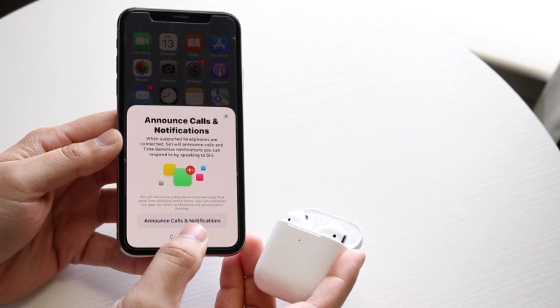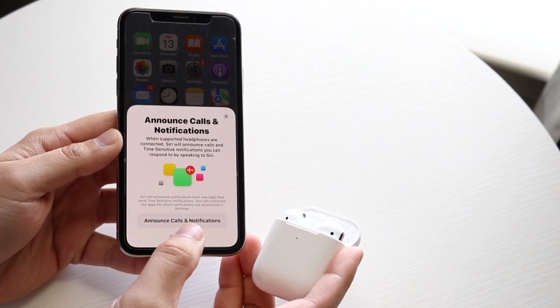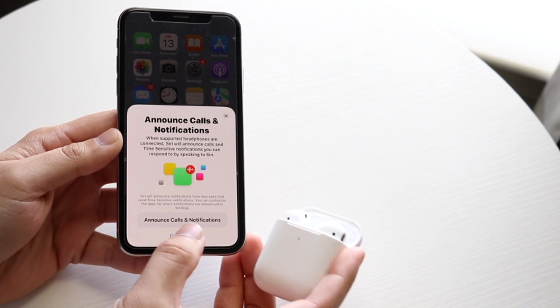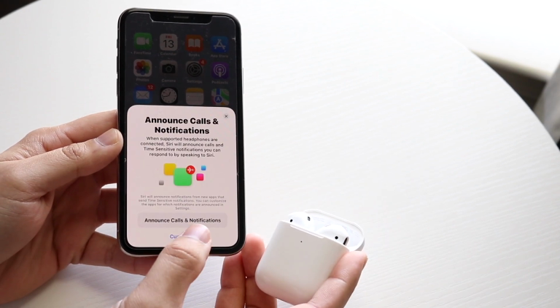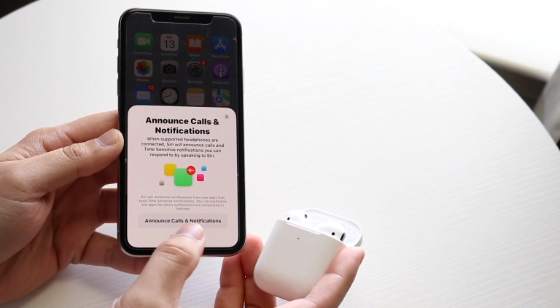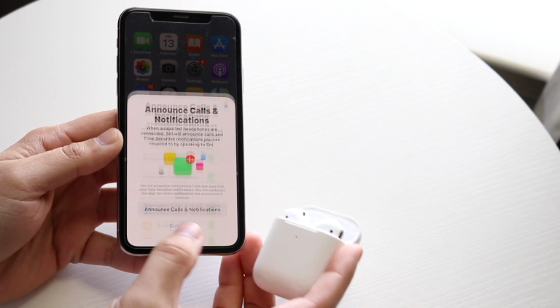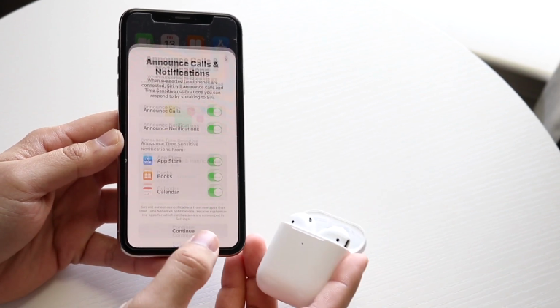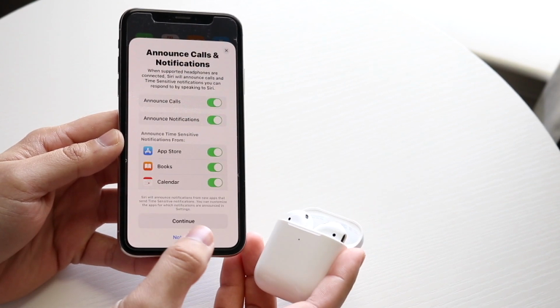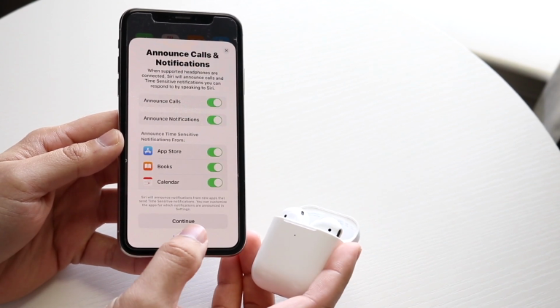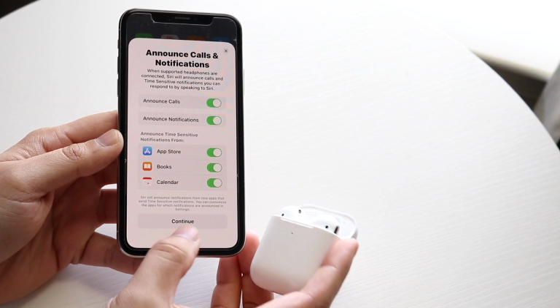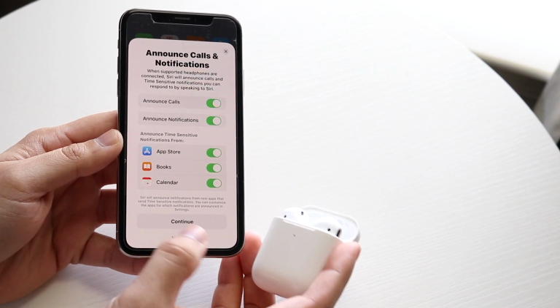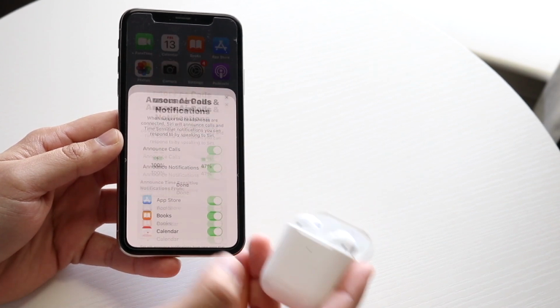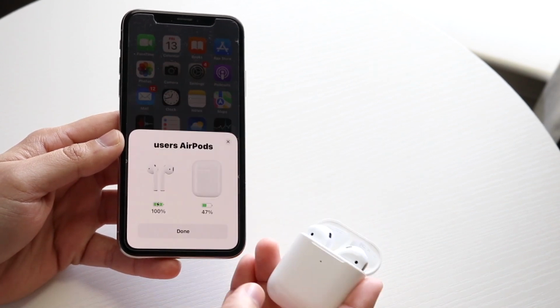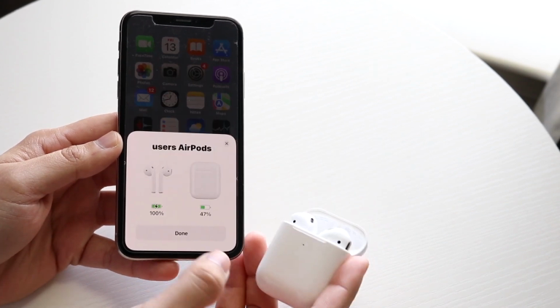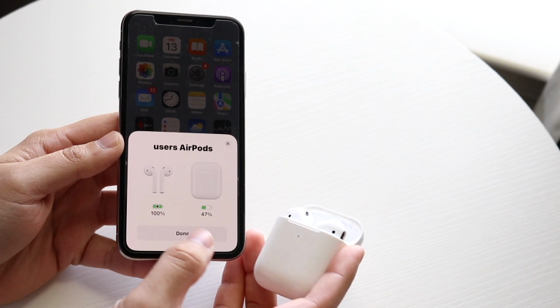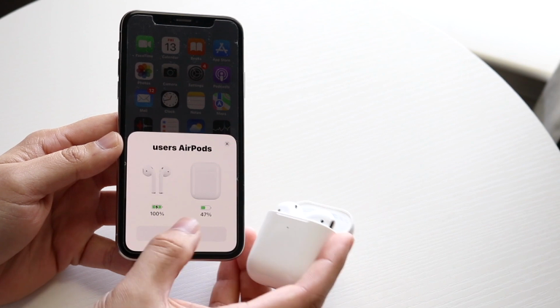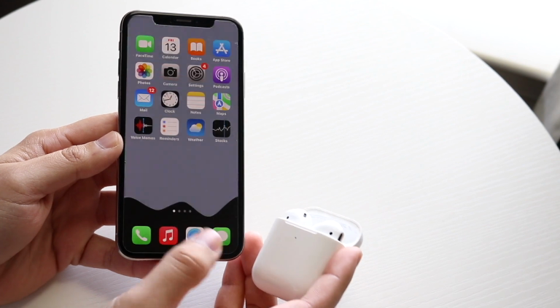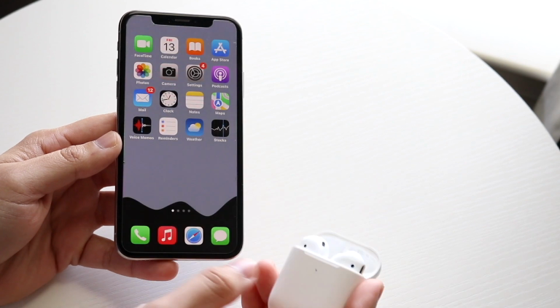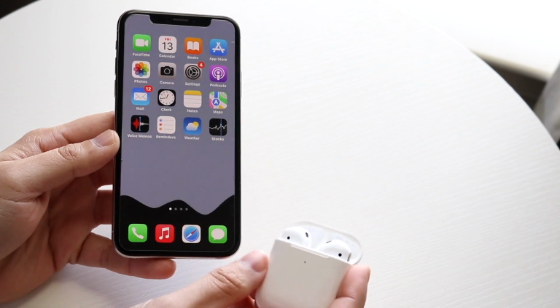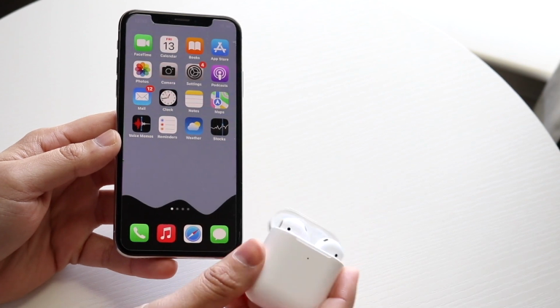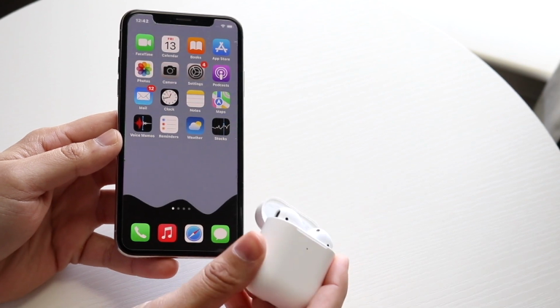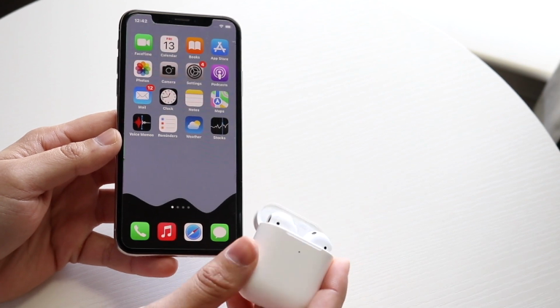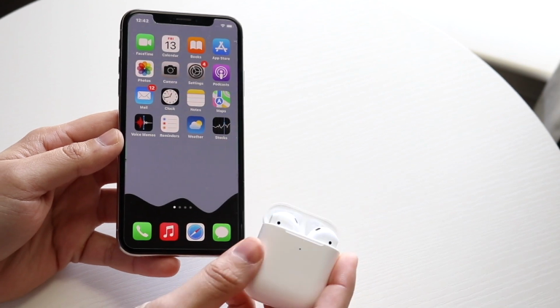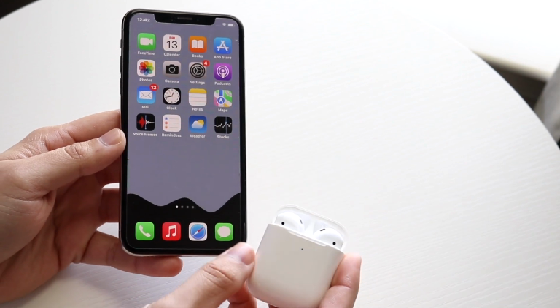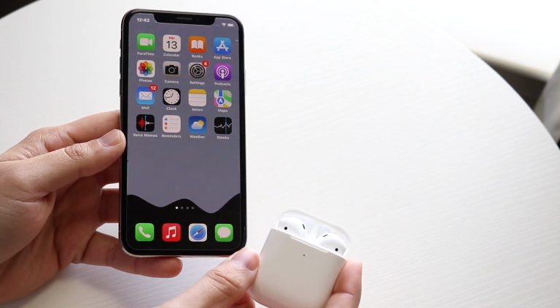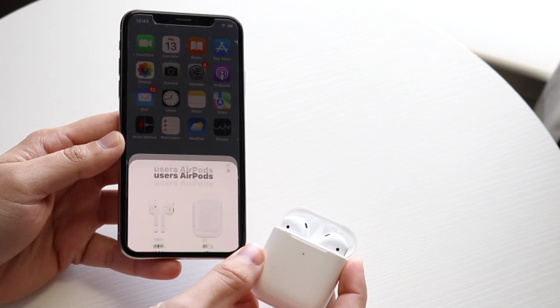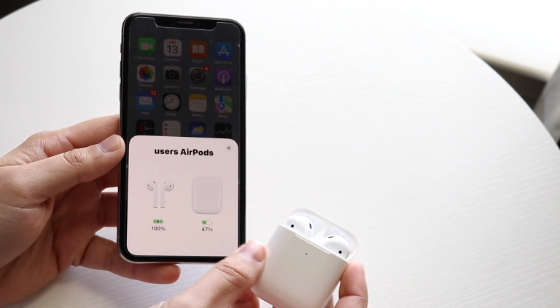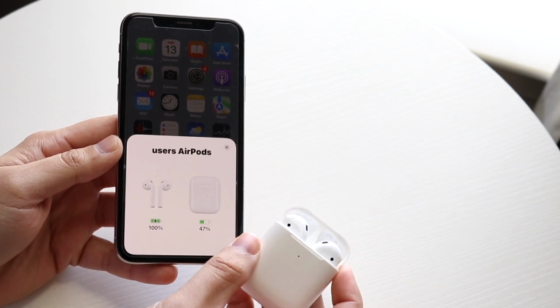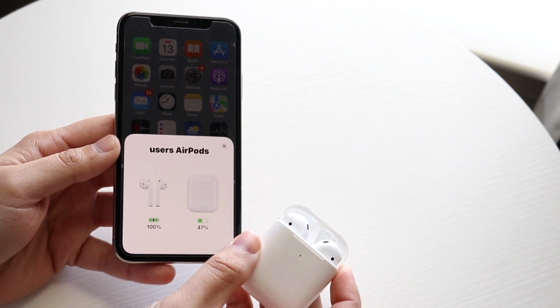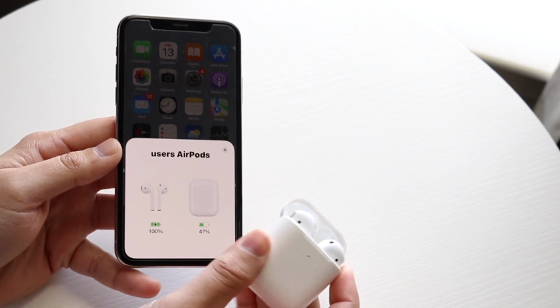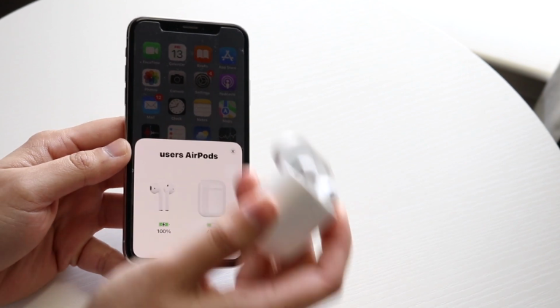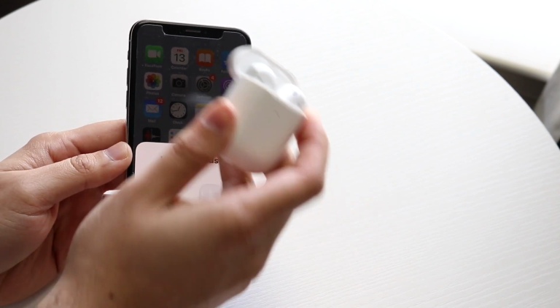This will allow you to go through the setup. On Android it's a little bit different, but as long as you can get through that setup panel, you should be okay.